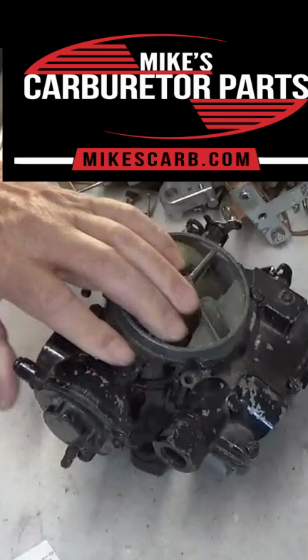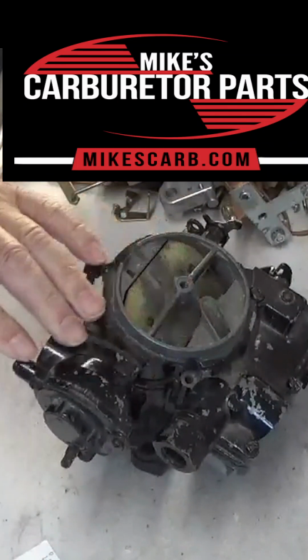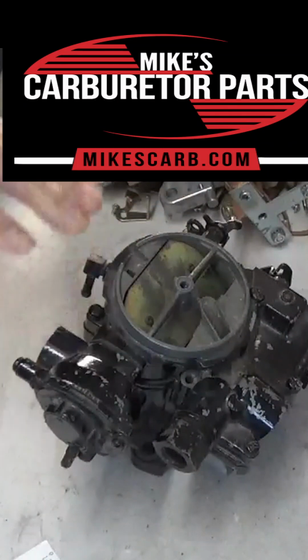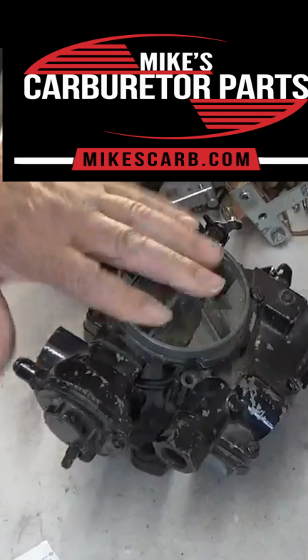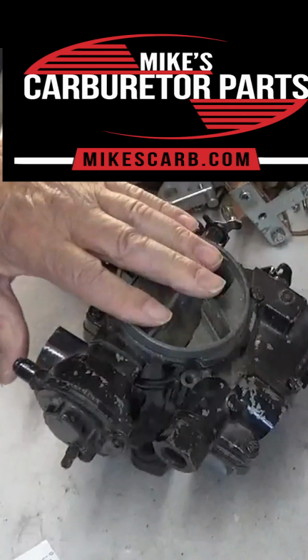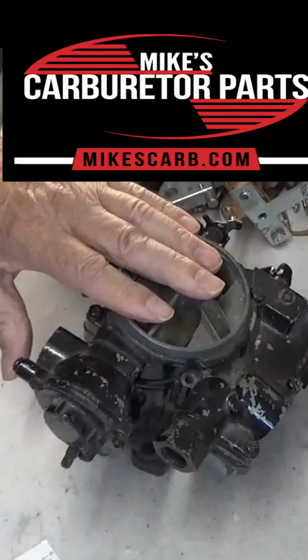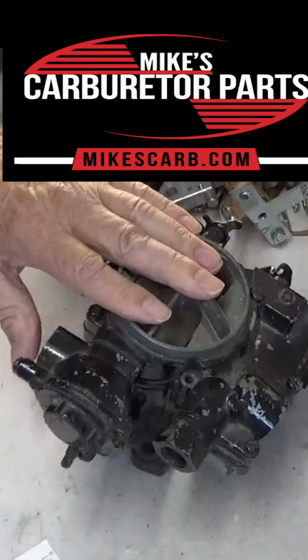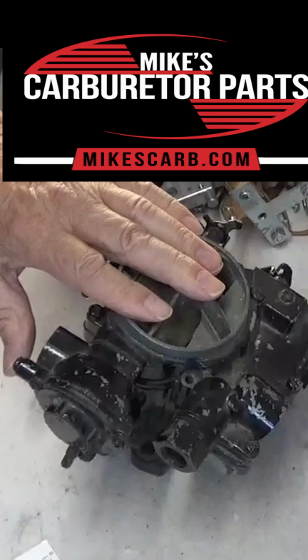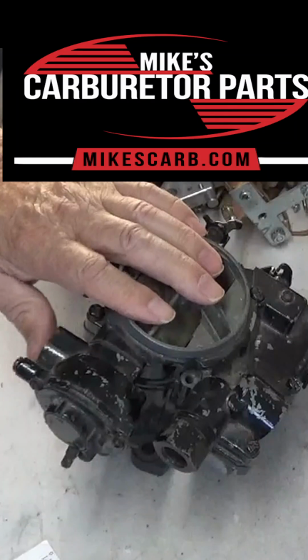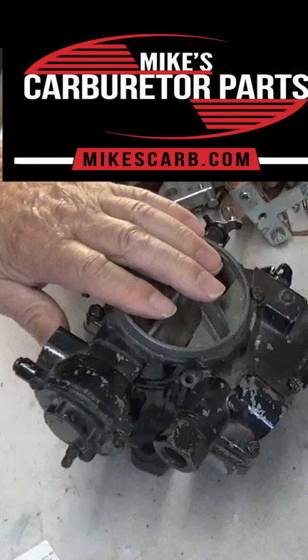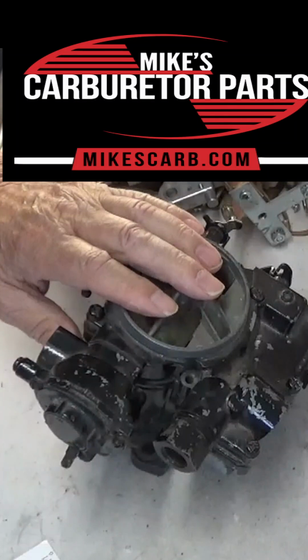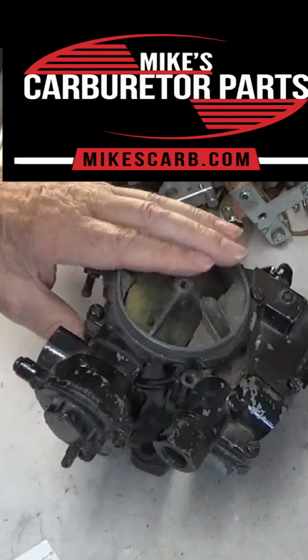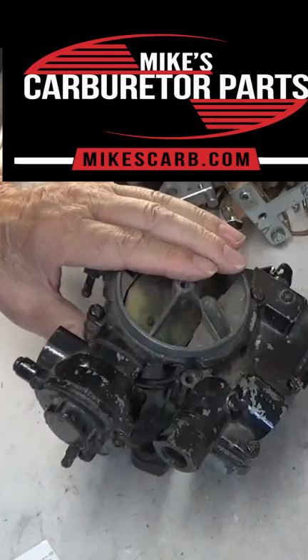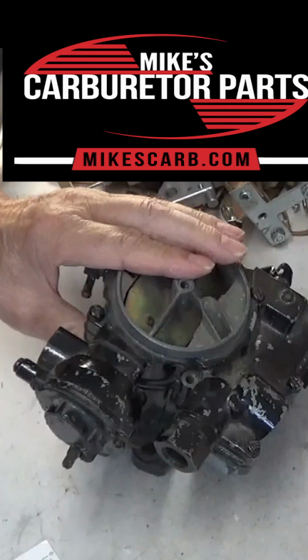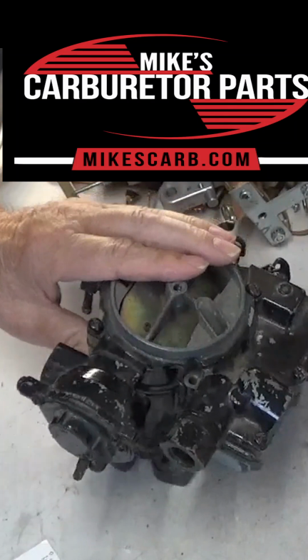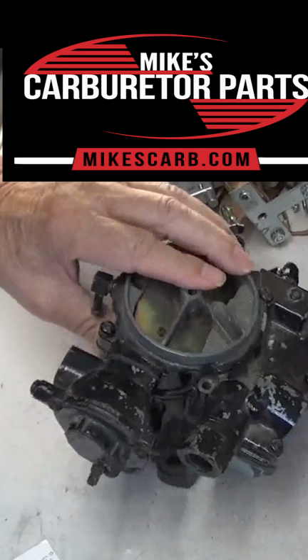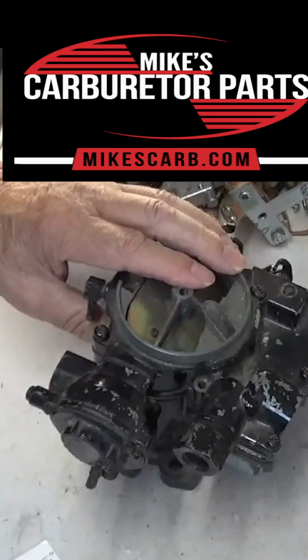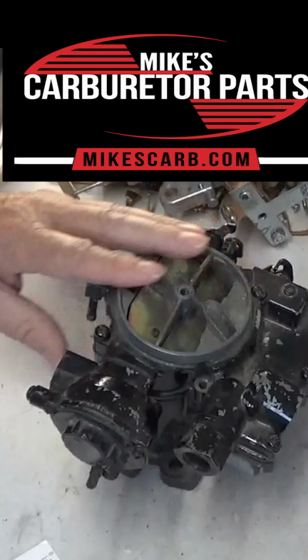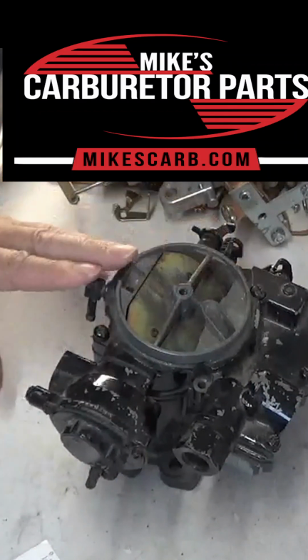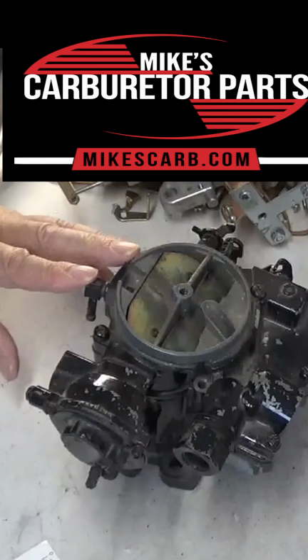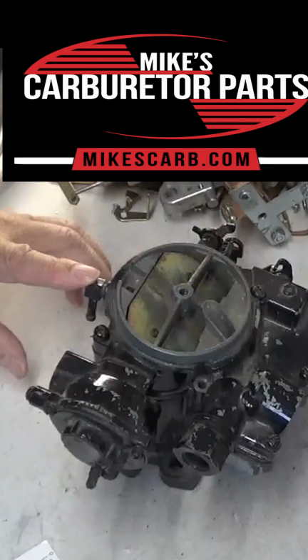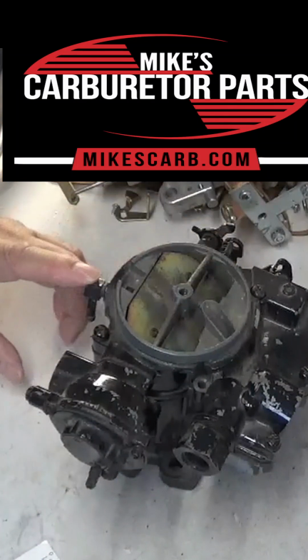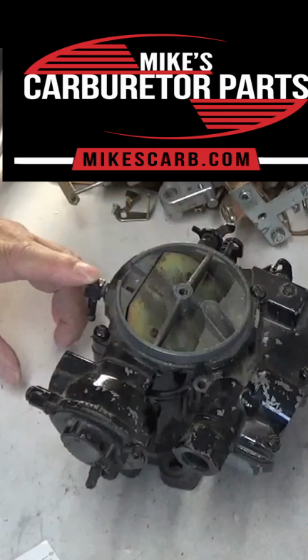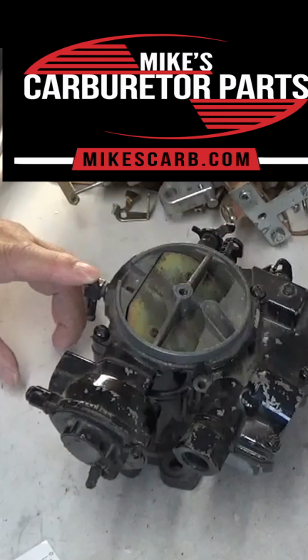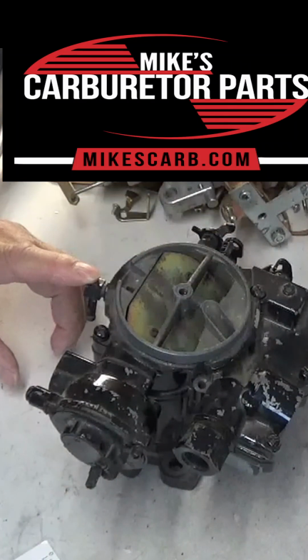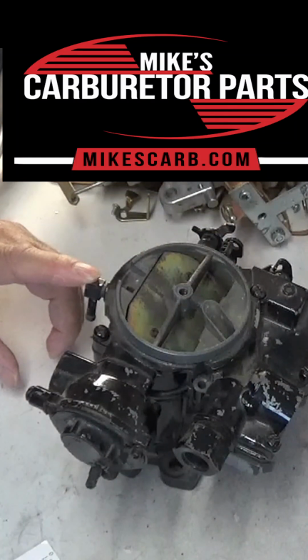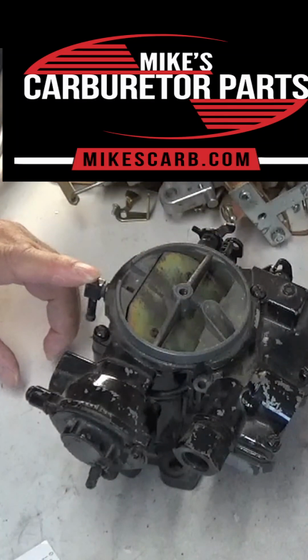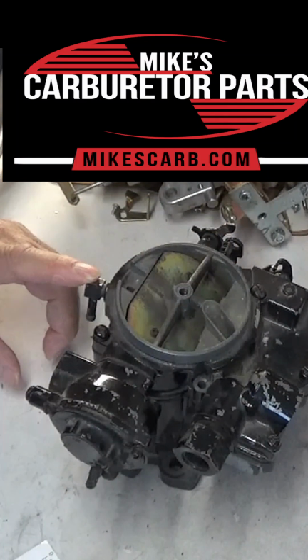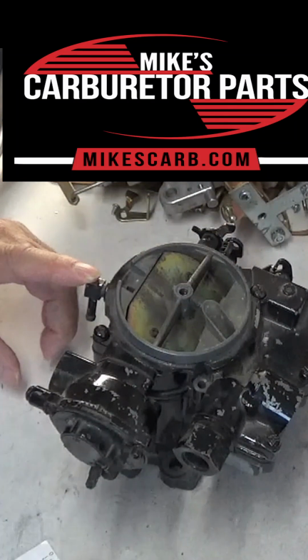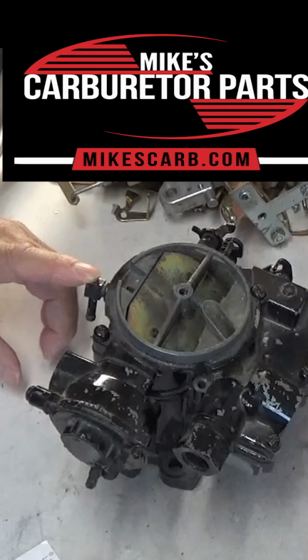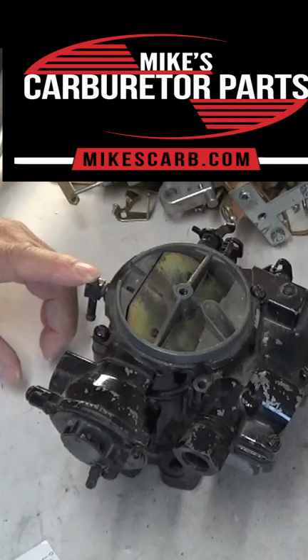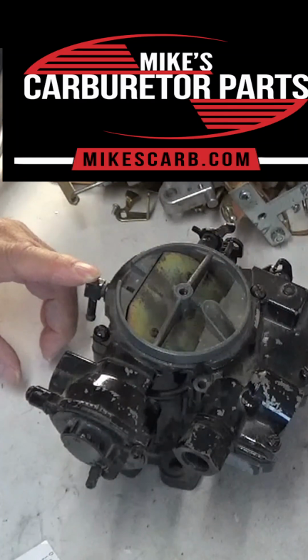Hope that helps you find the right parts for your MERCARB. Happy fishing. Thank you.